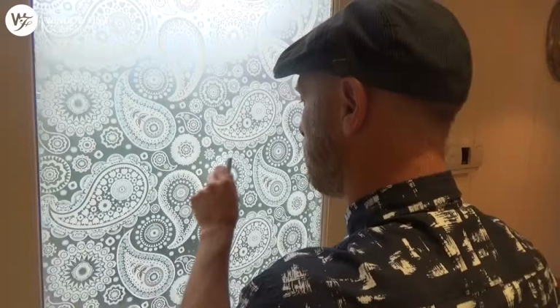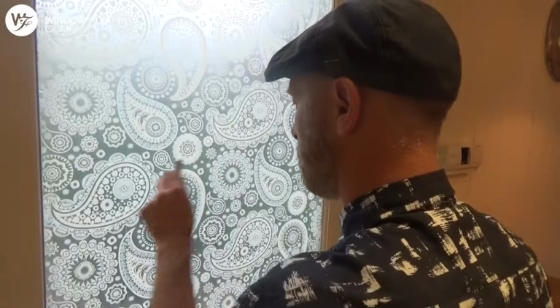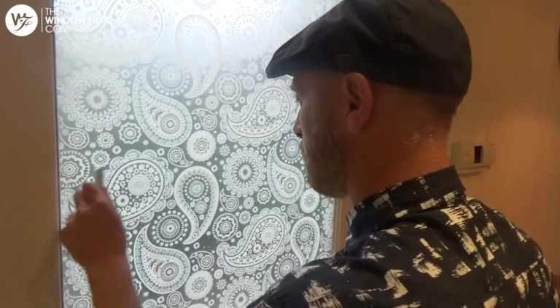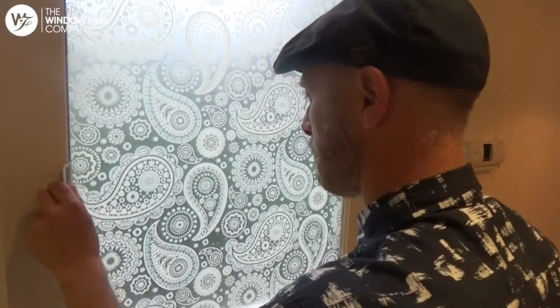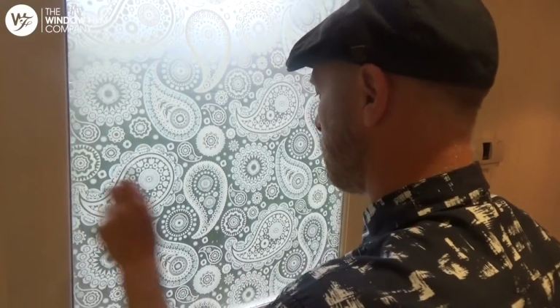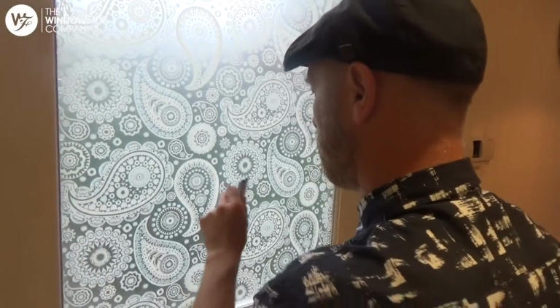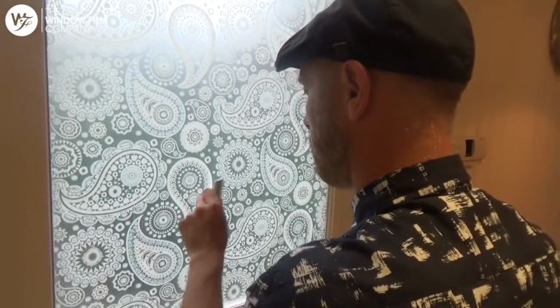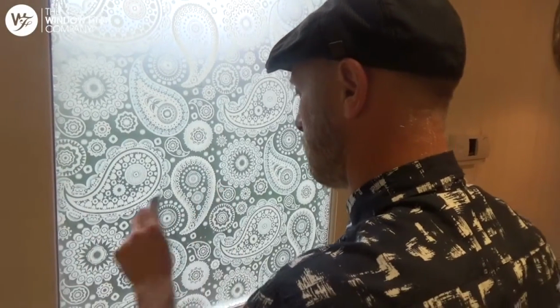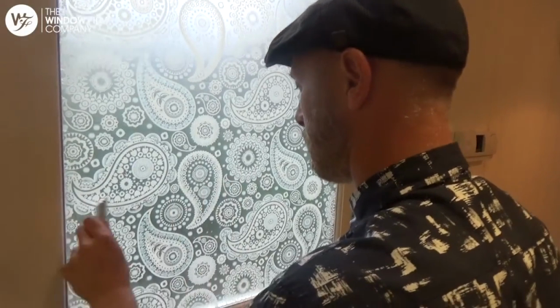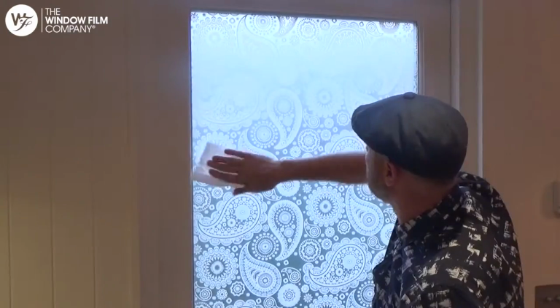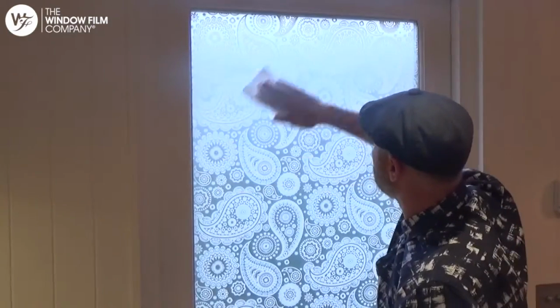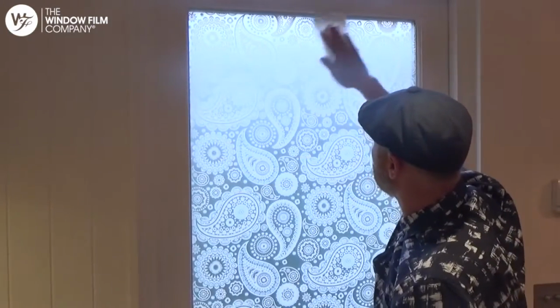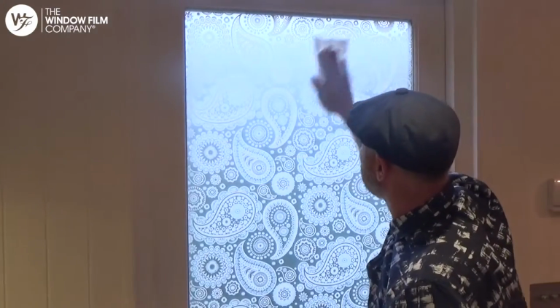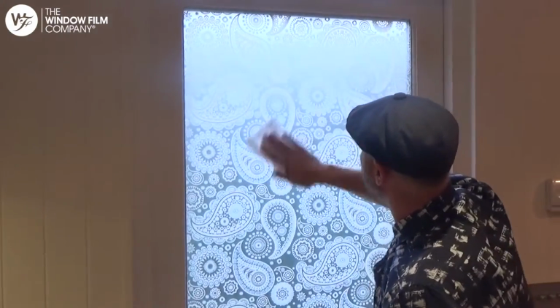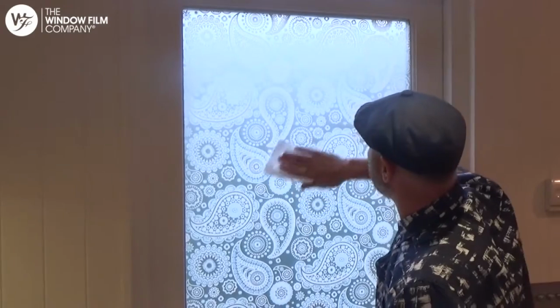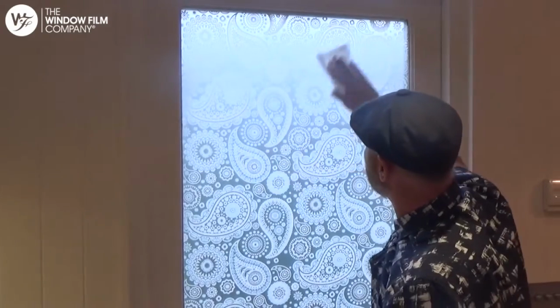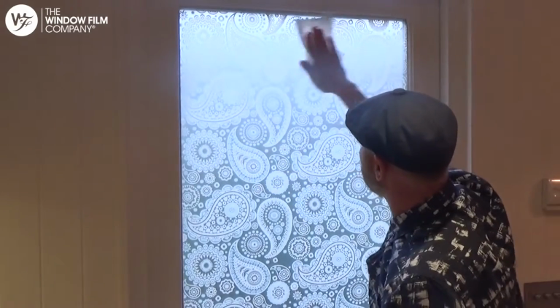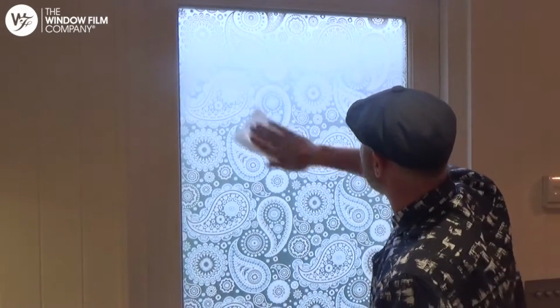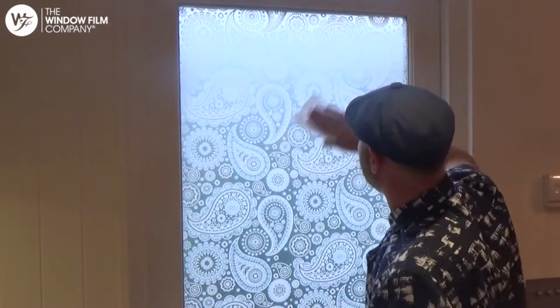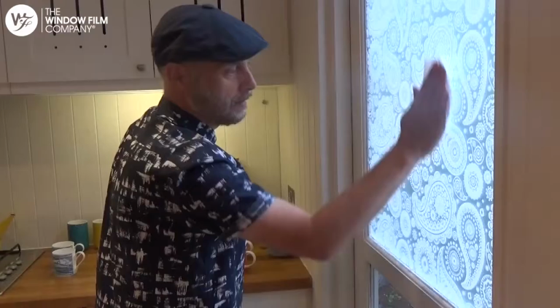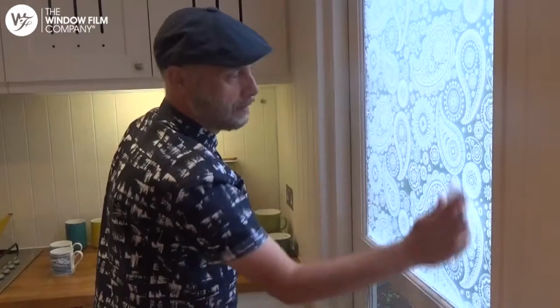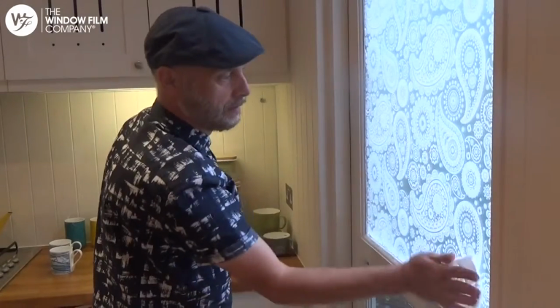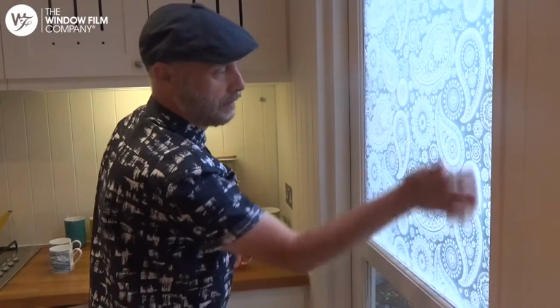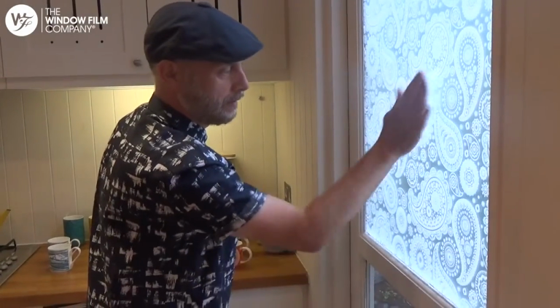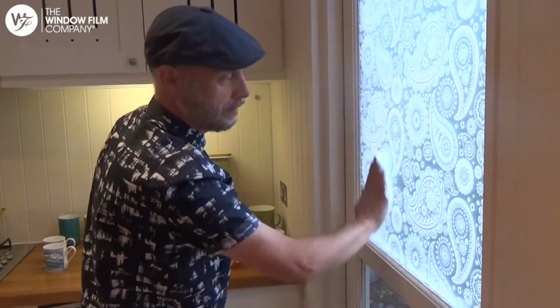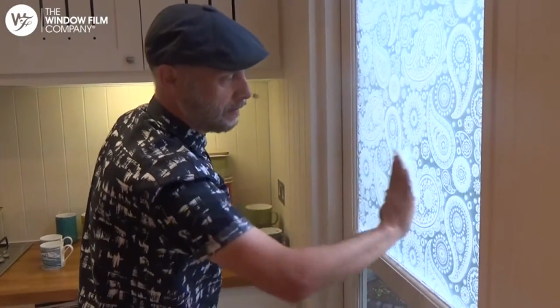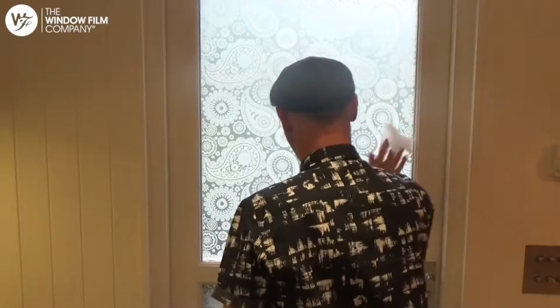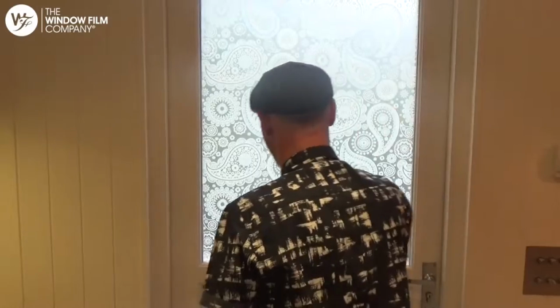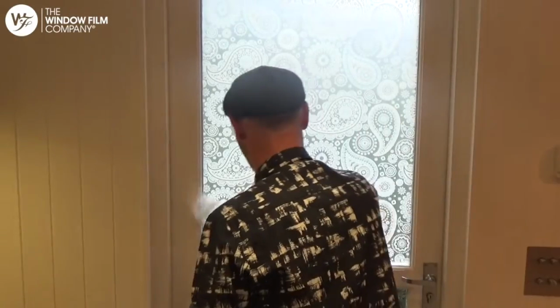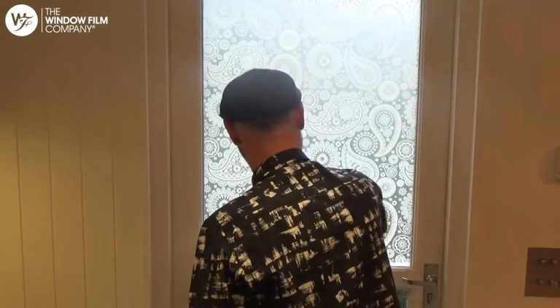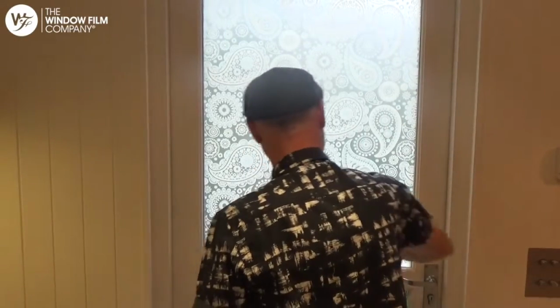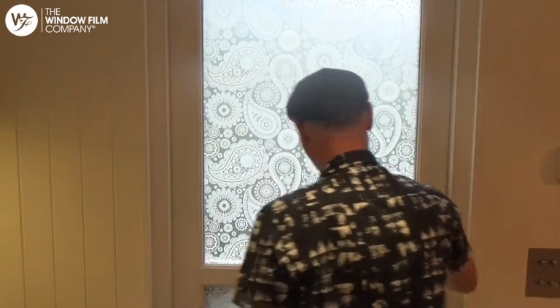Finally, wipe off any remaining water from the film and the frame, being especially careful around the edges not to lift the film.